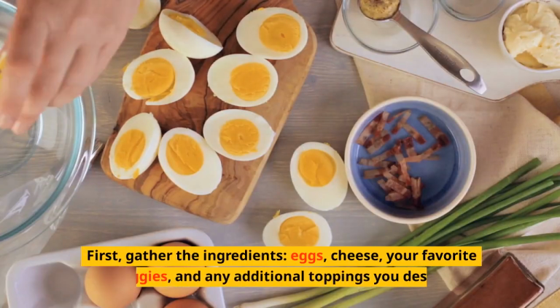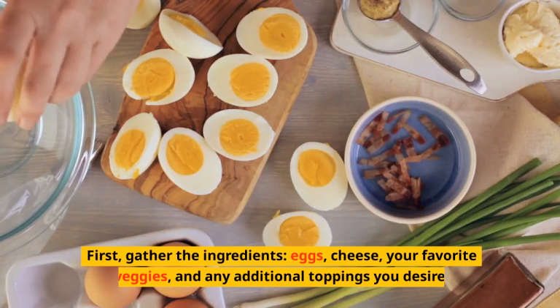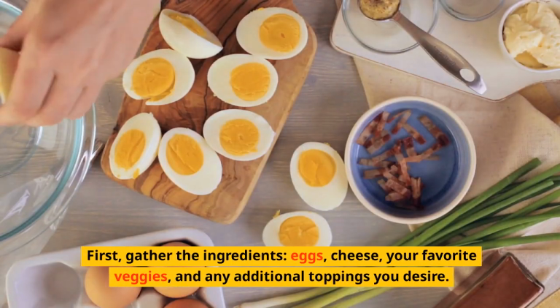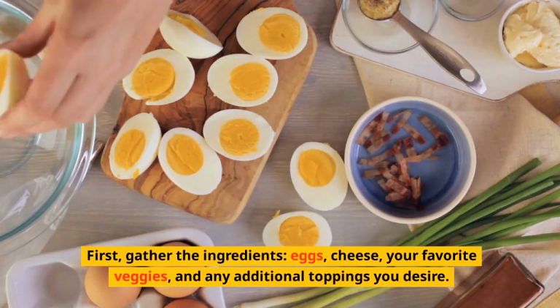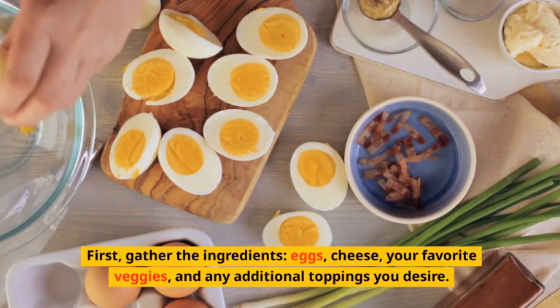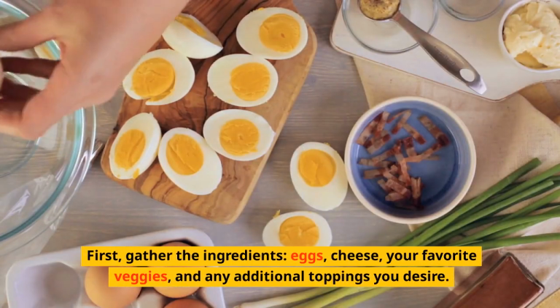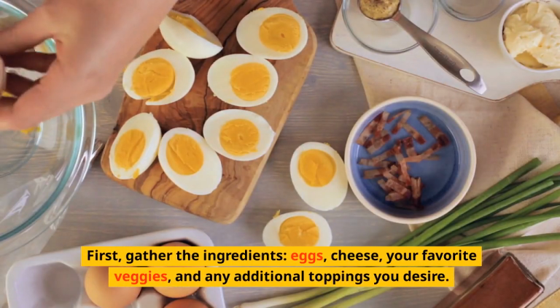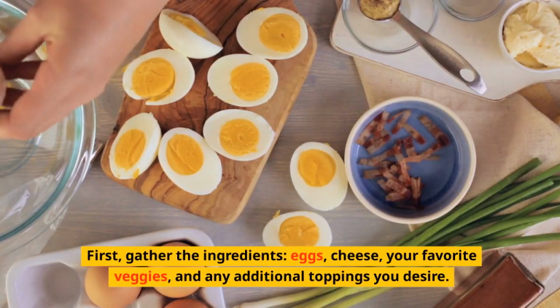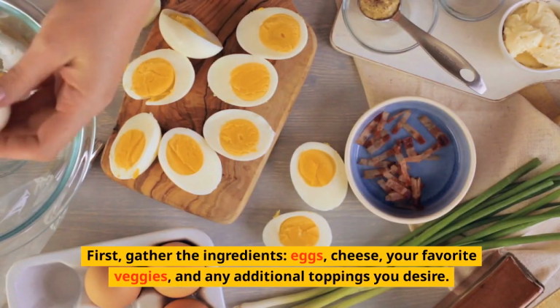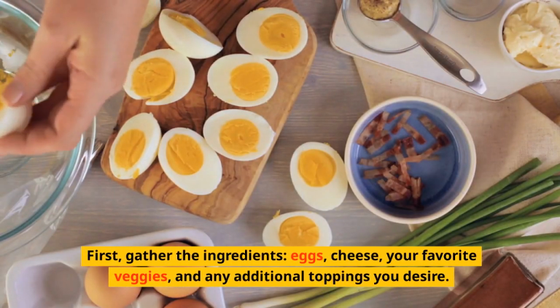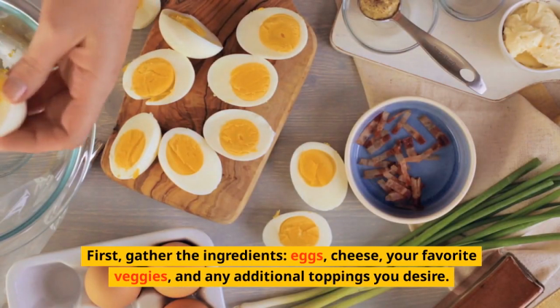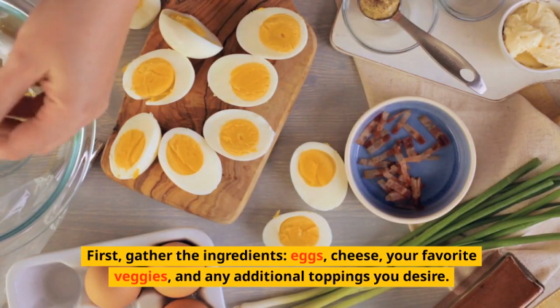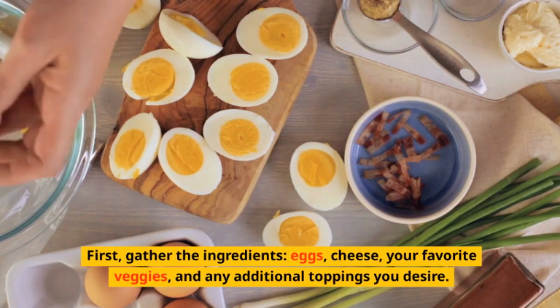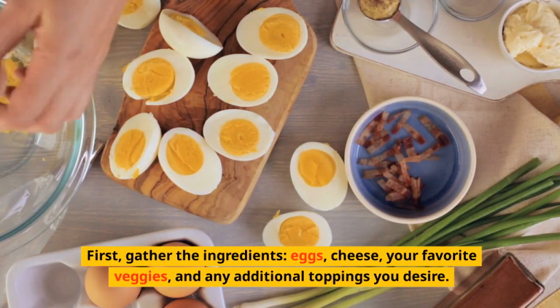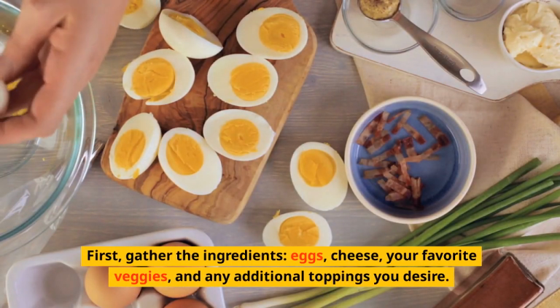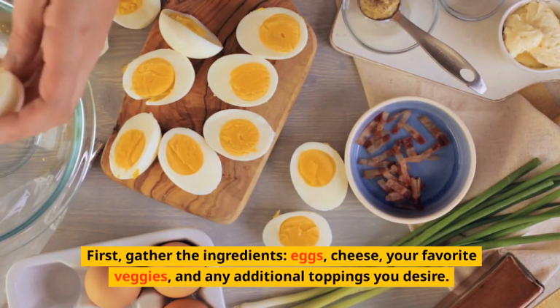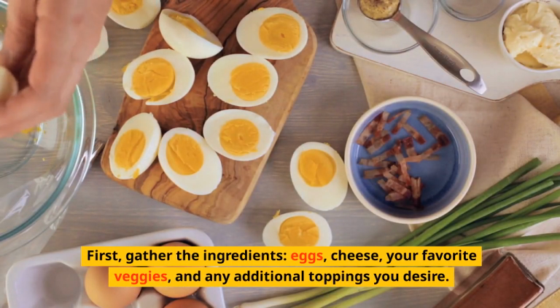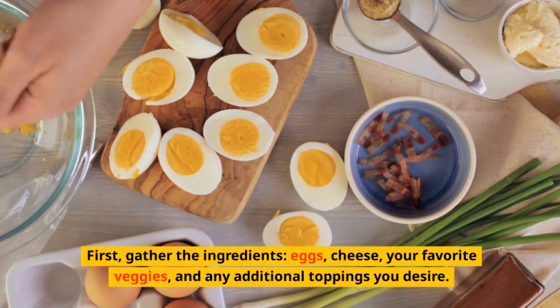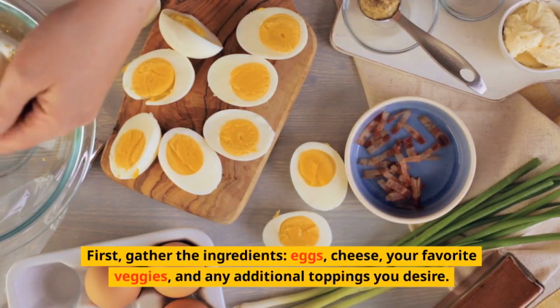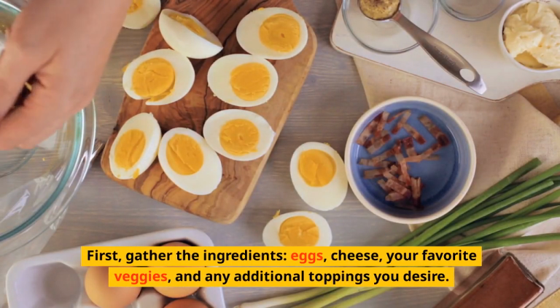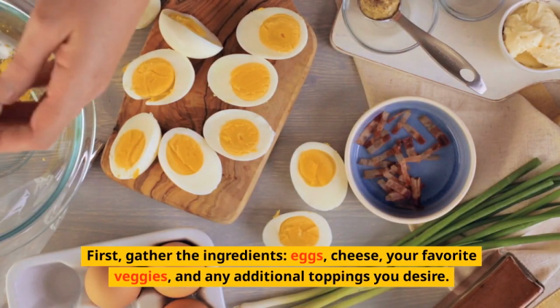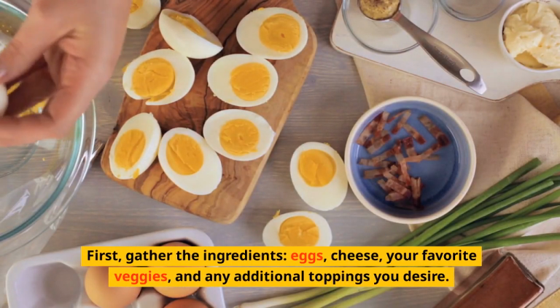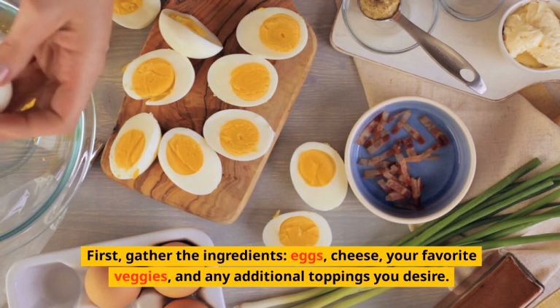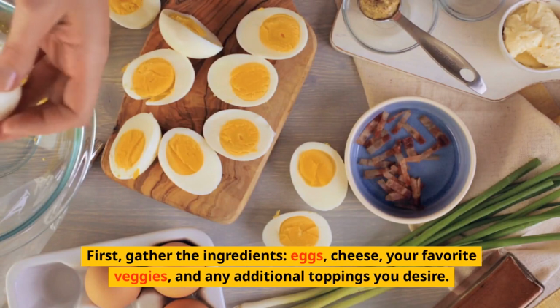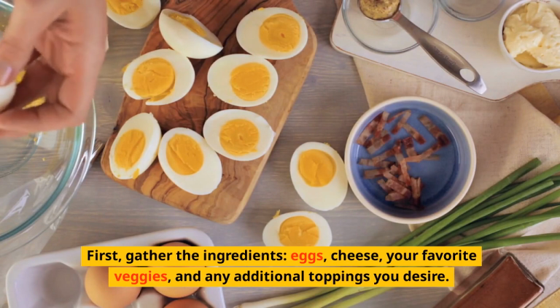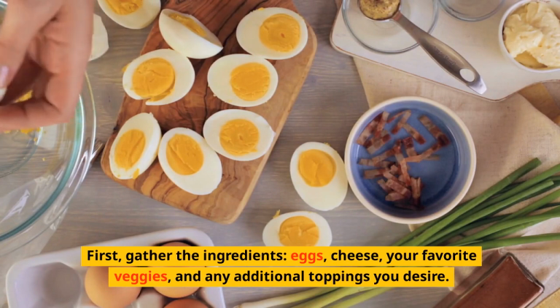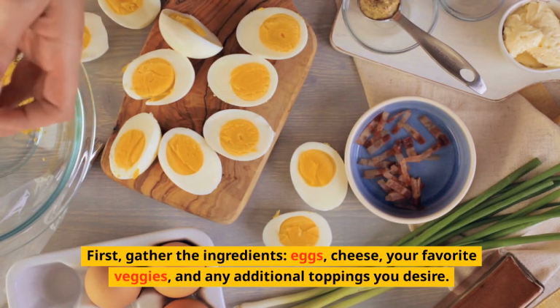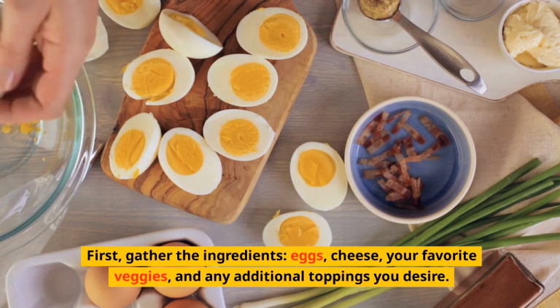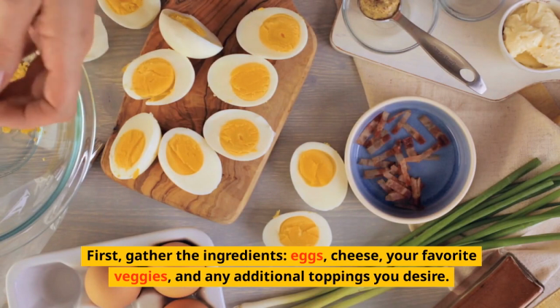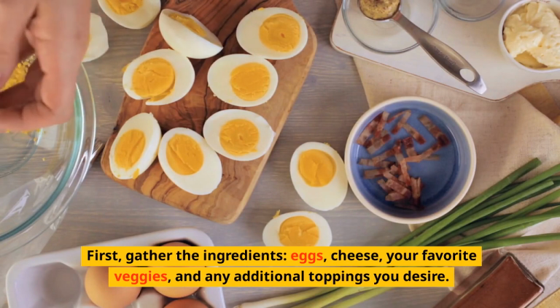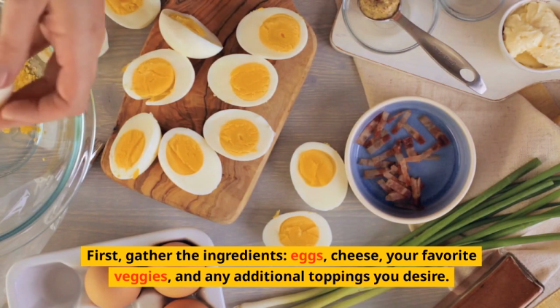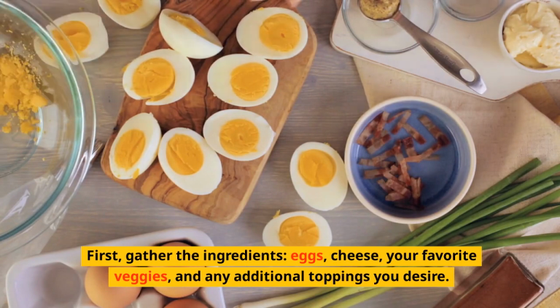Gather the ingredients: eggs, cheese, your favorite veggies, and any additional toppings you desire.